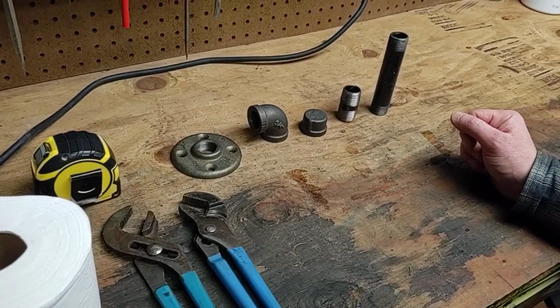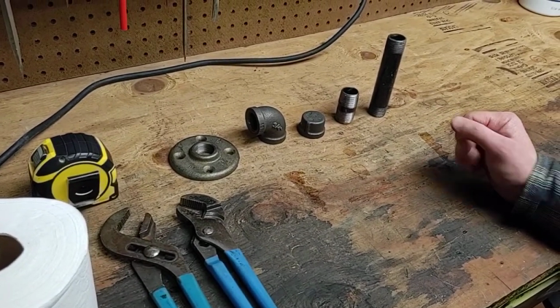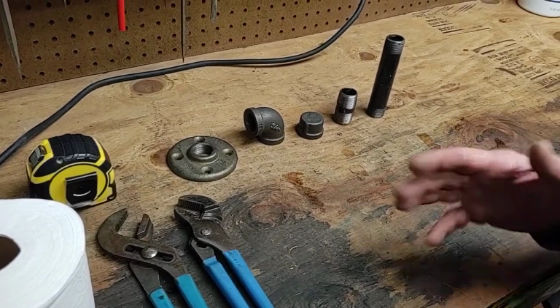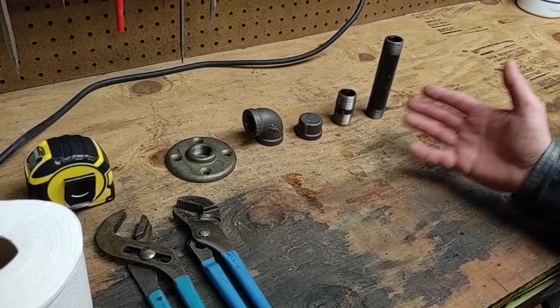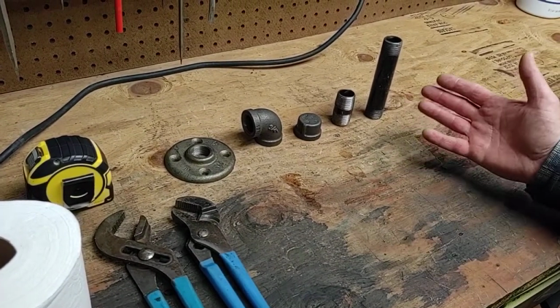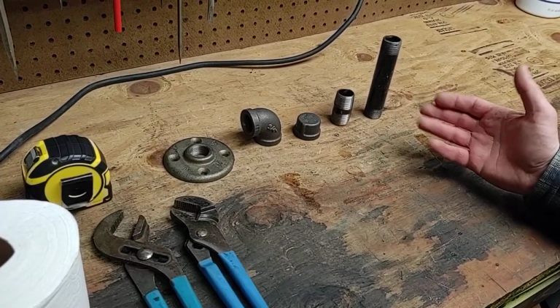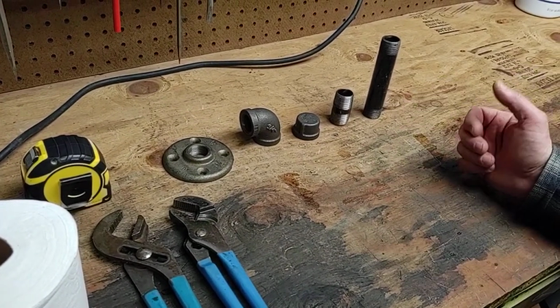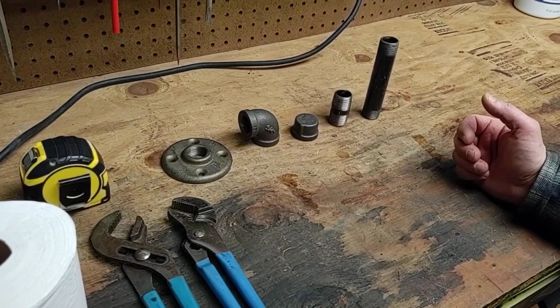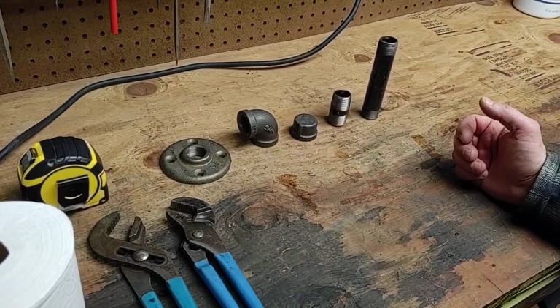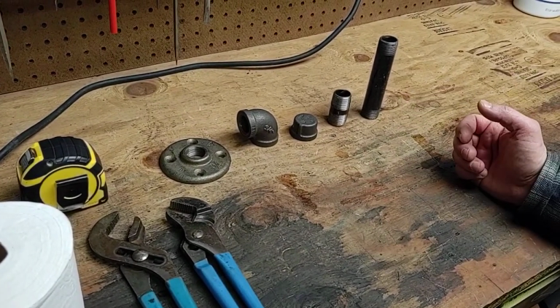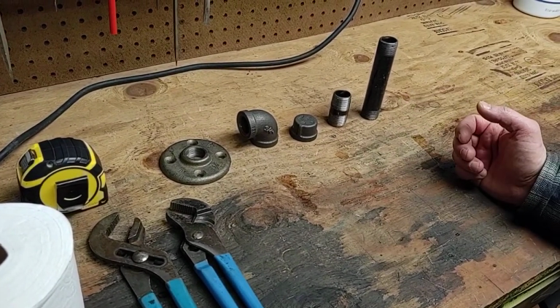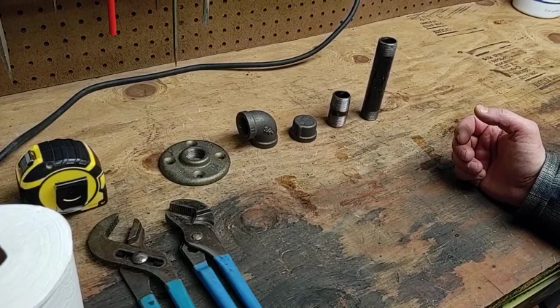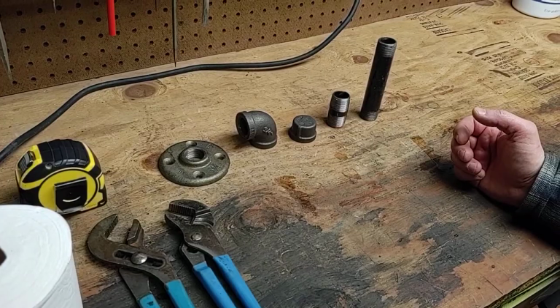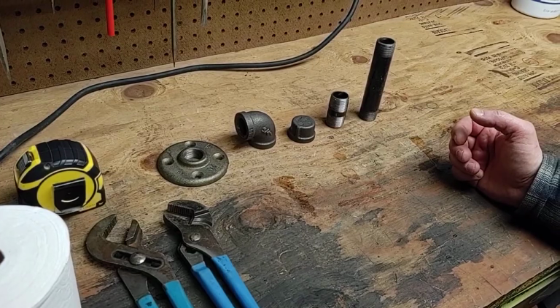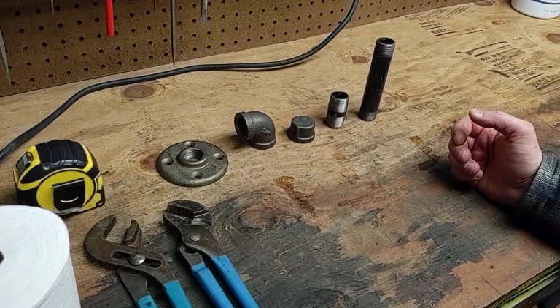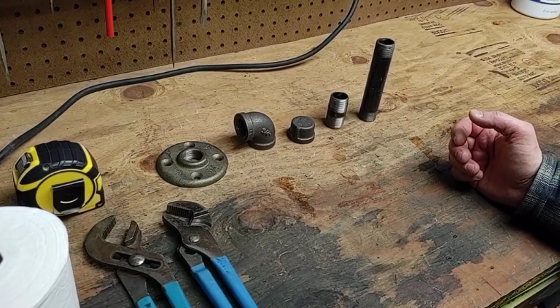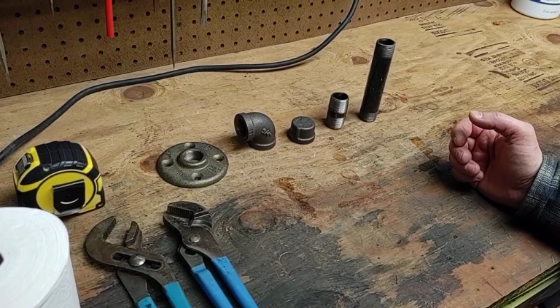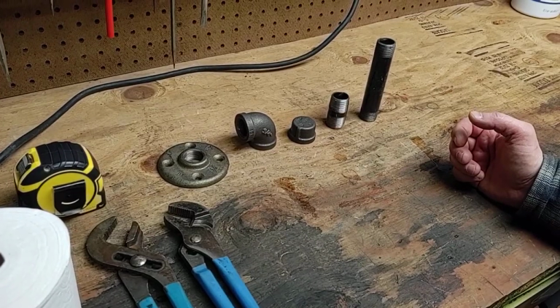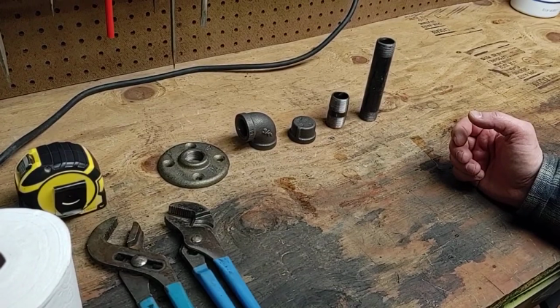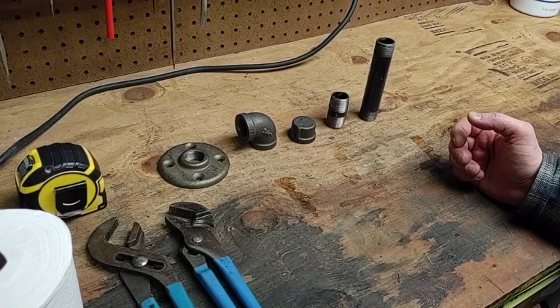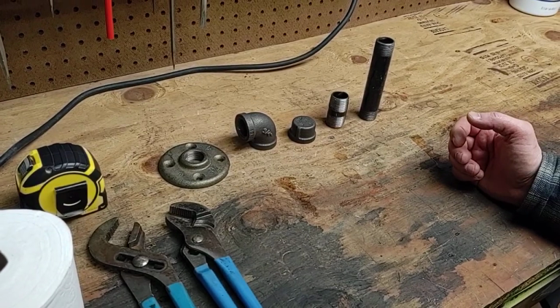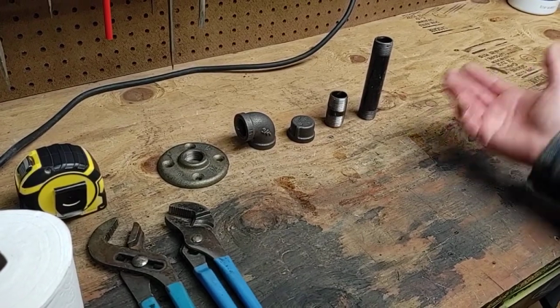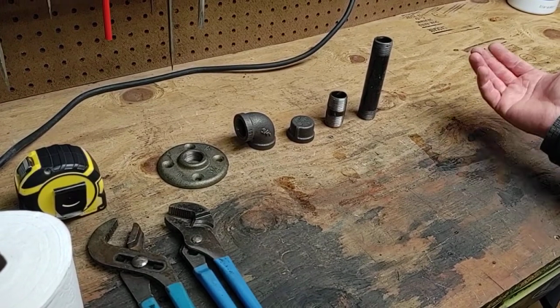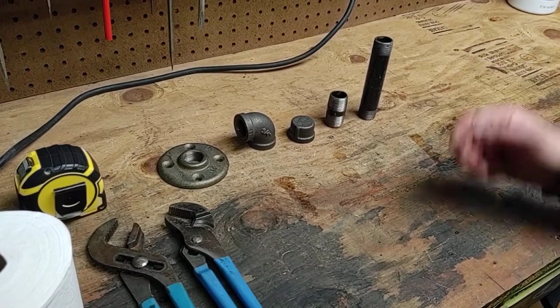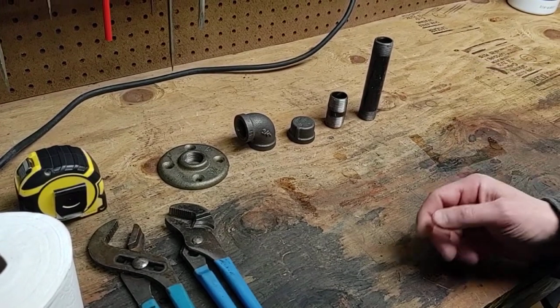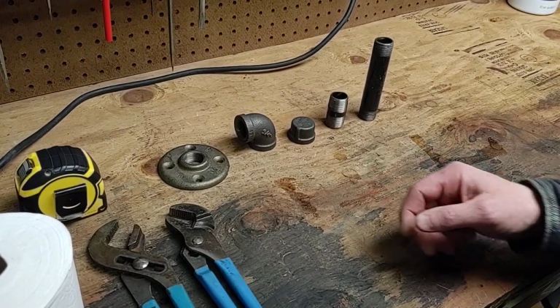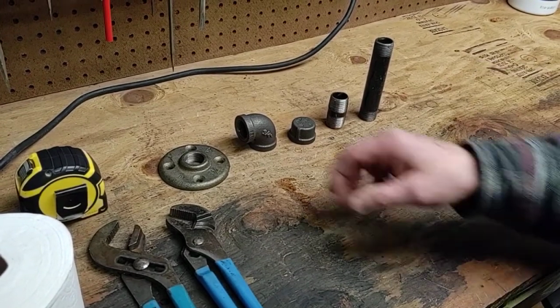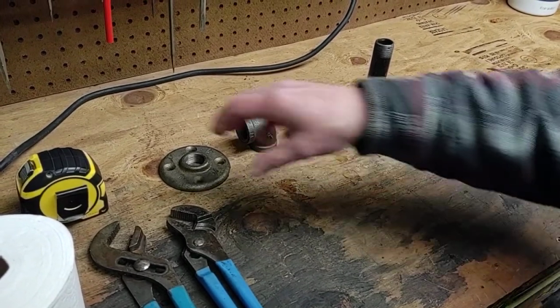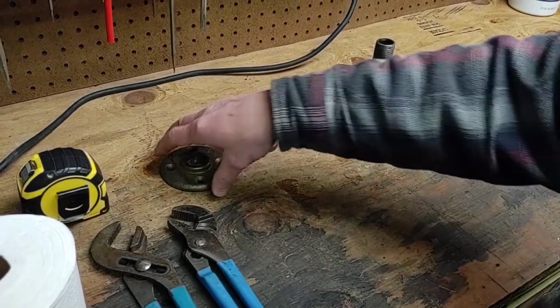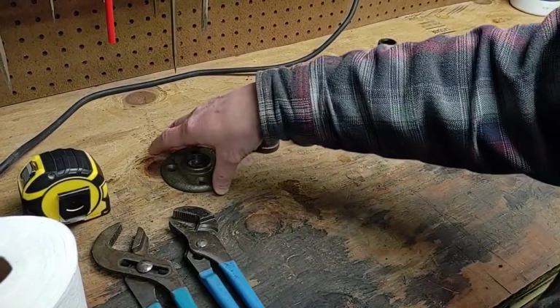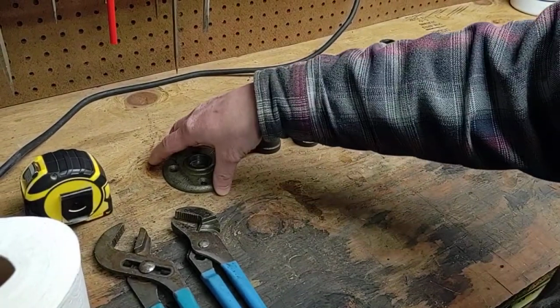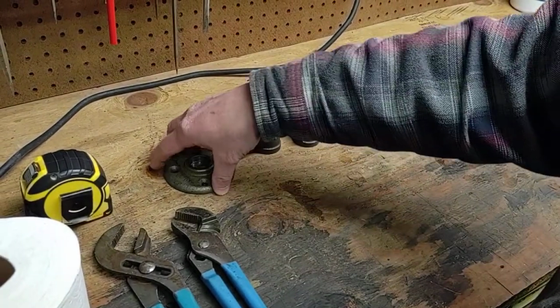You could use galvanized if you wanted a silver look. We'll start putting it together.